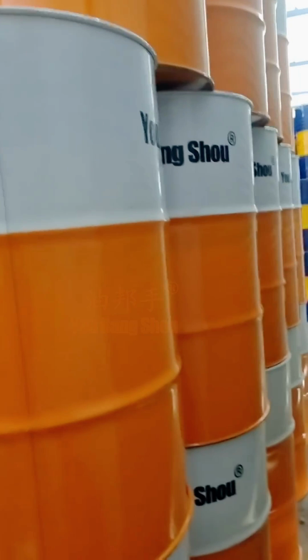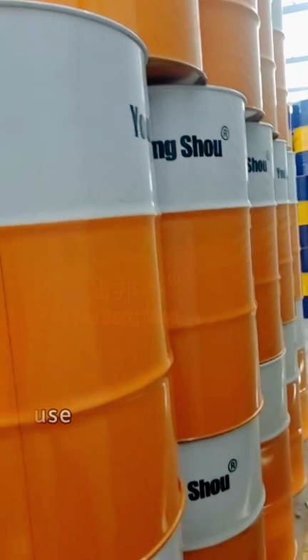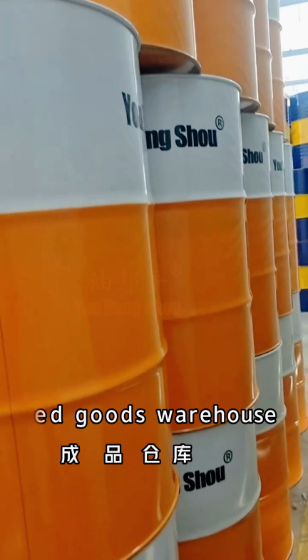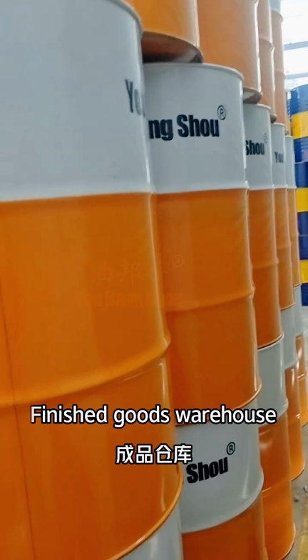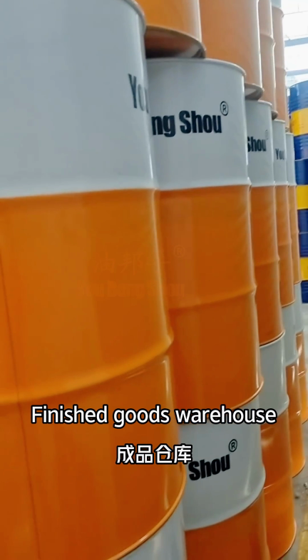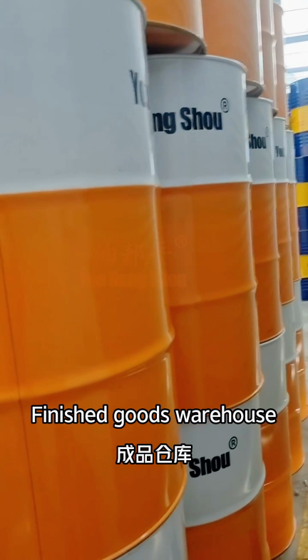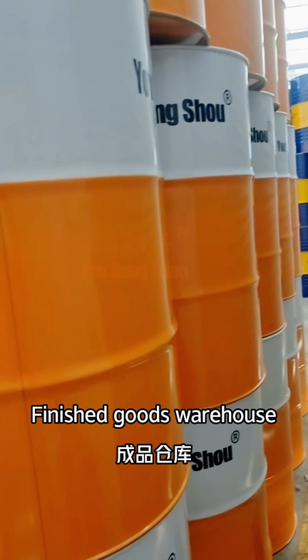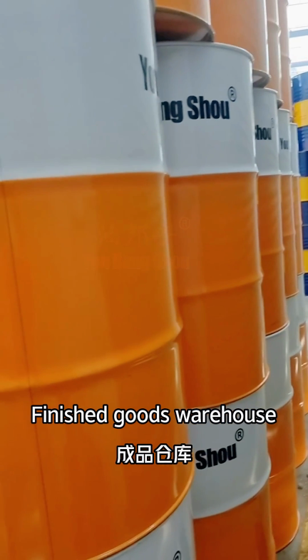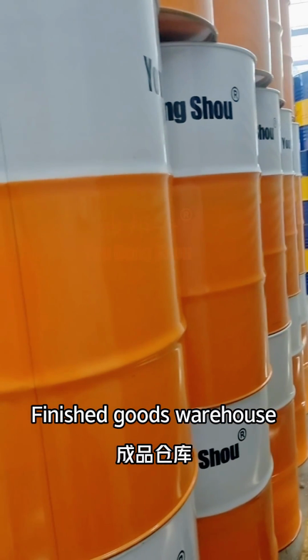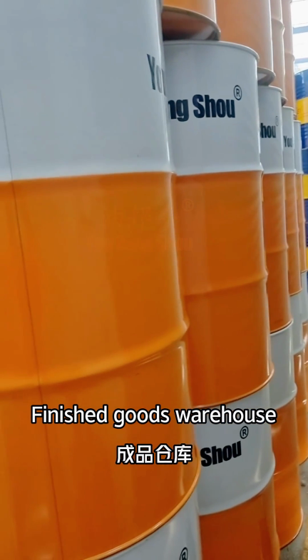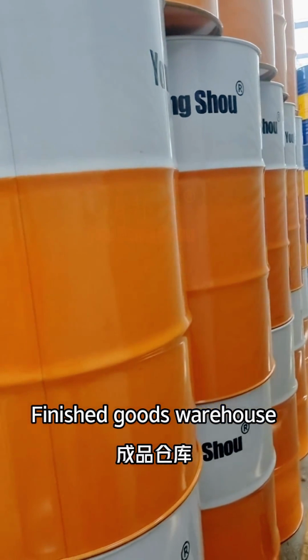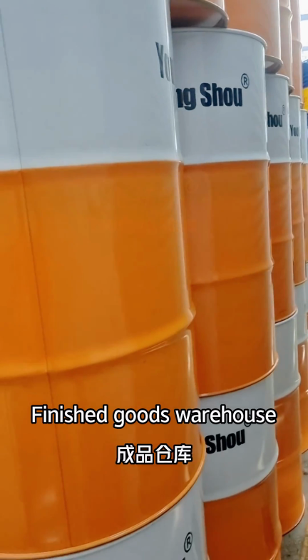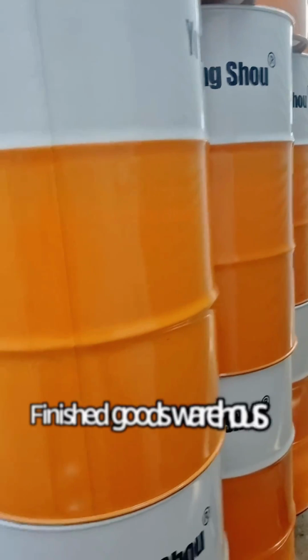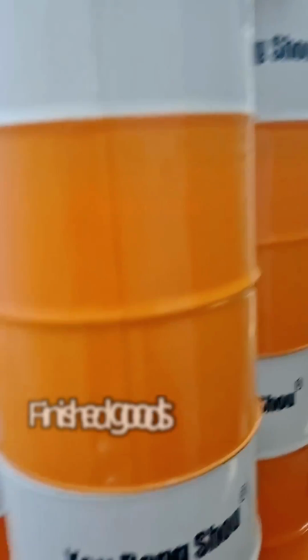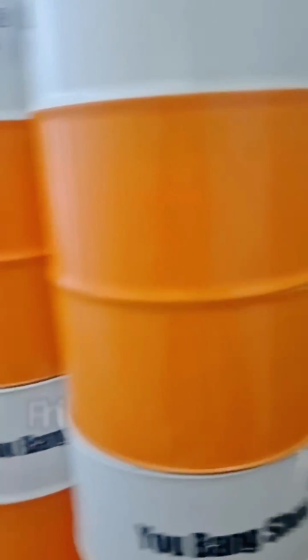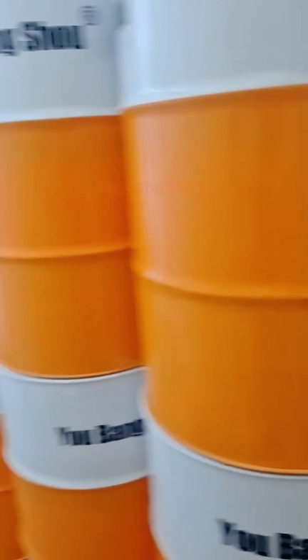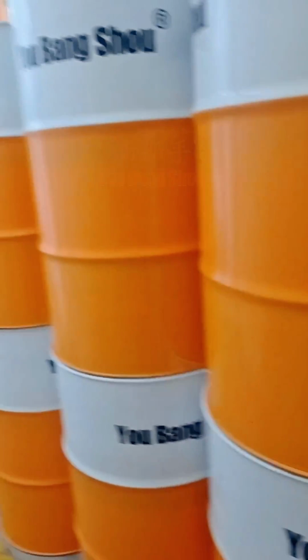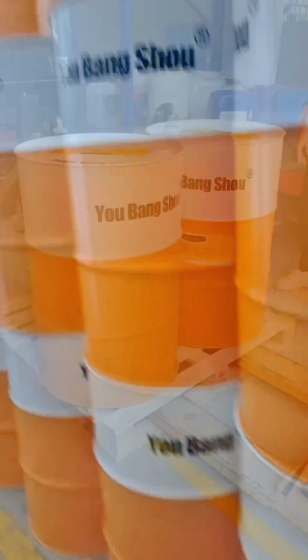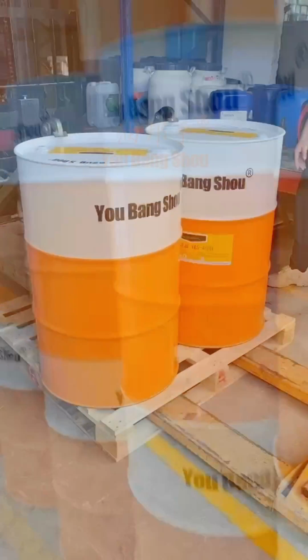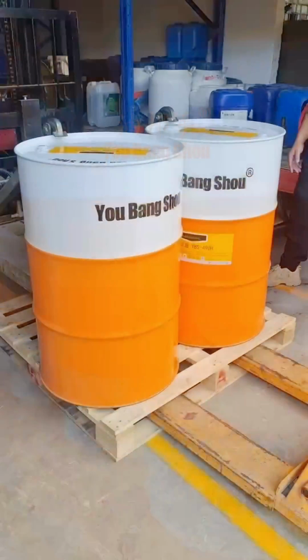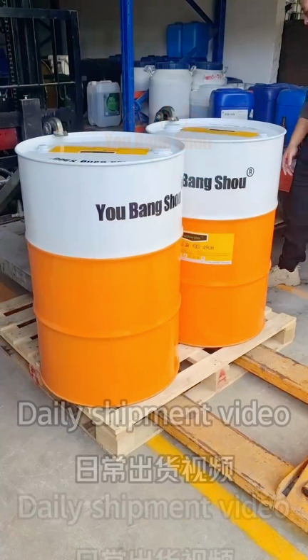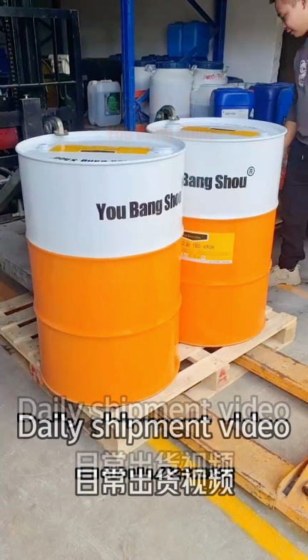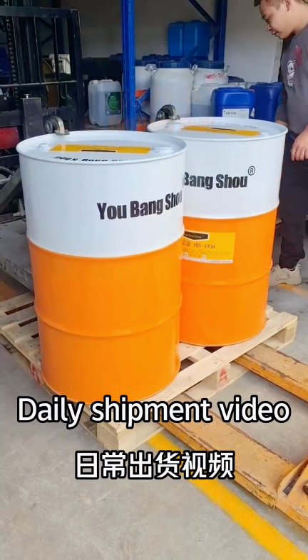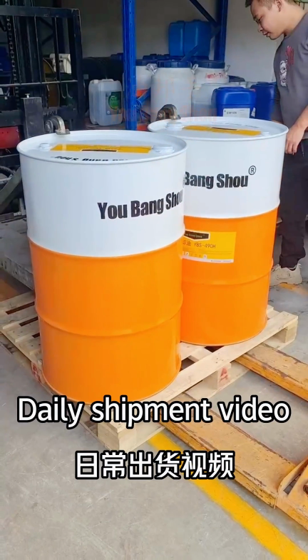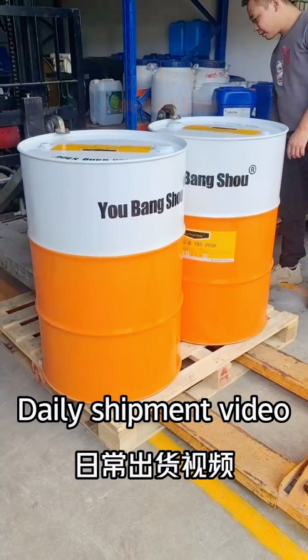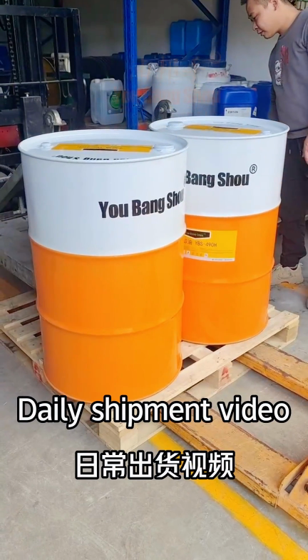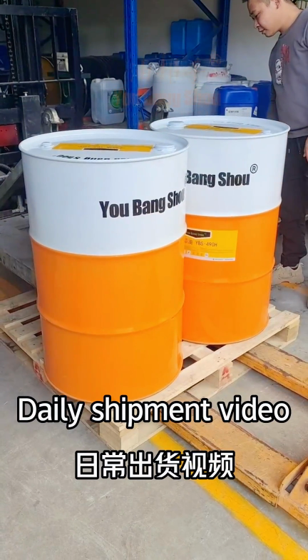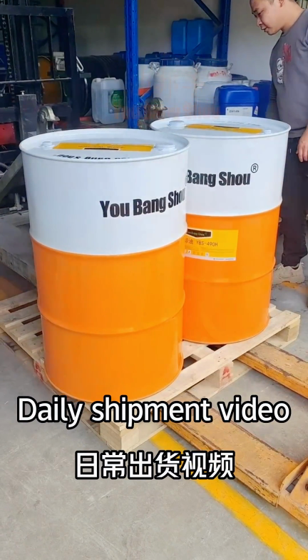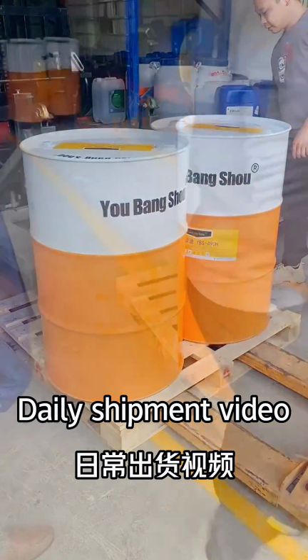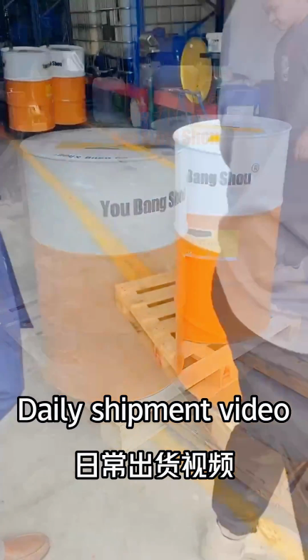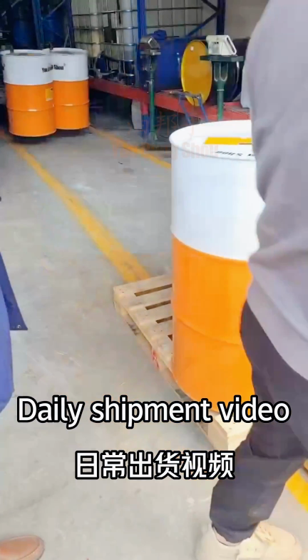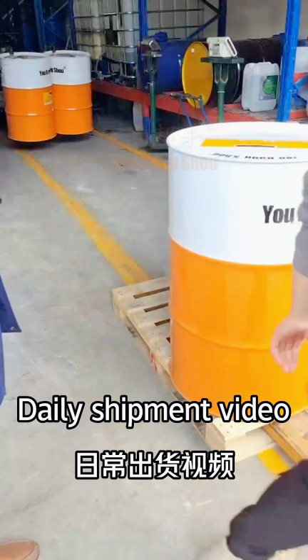This is our finished goods warehouse, along with our daily shipment video.